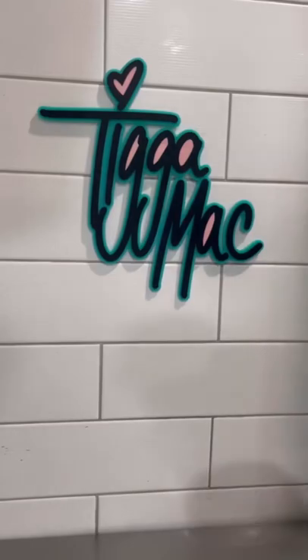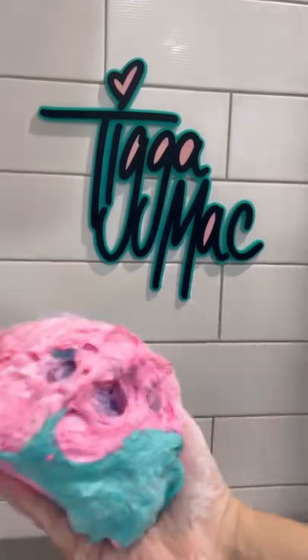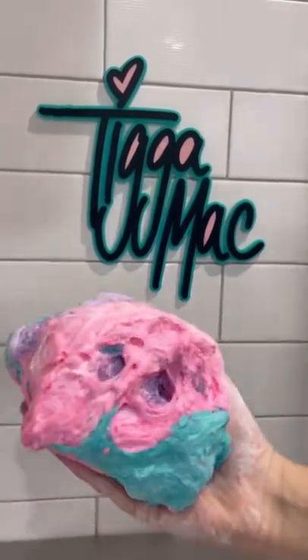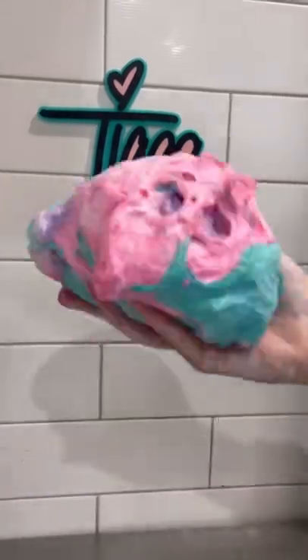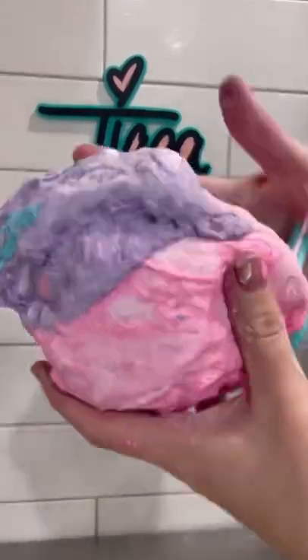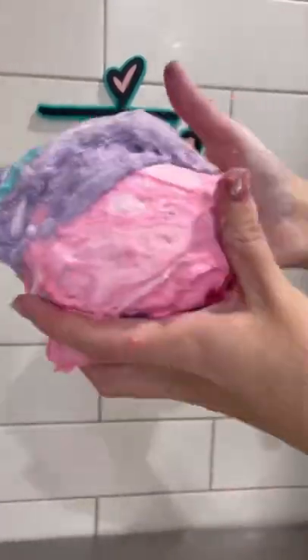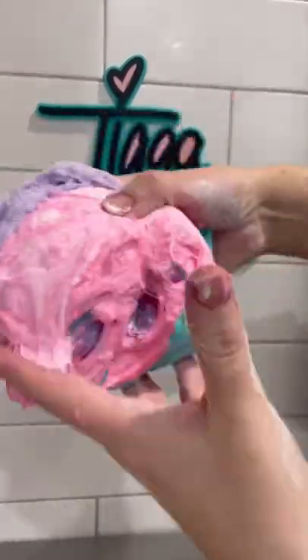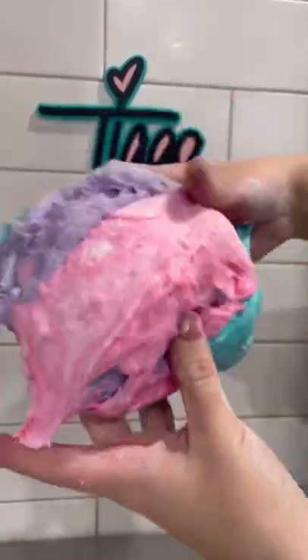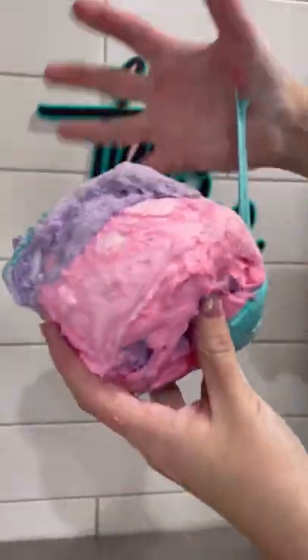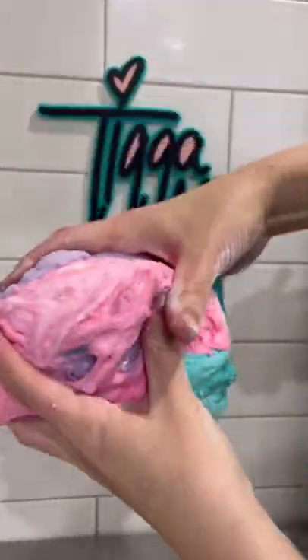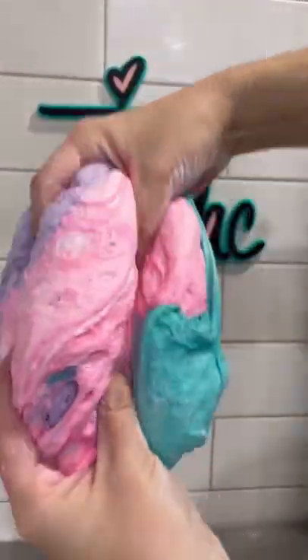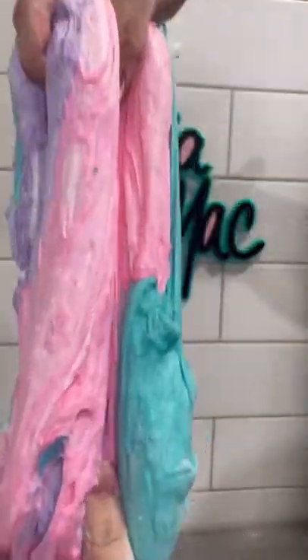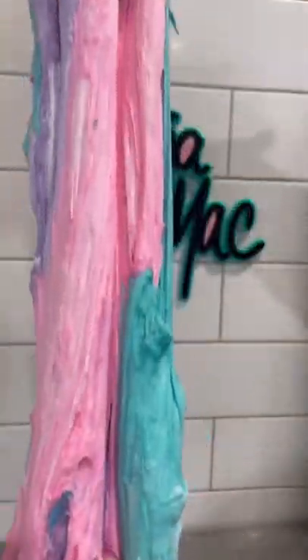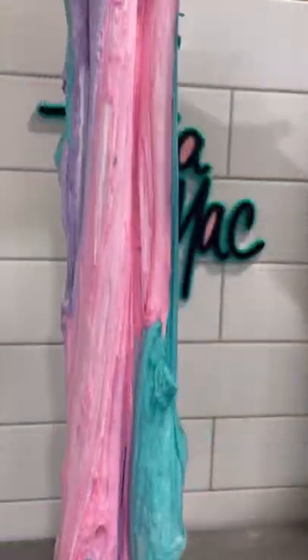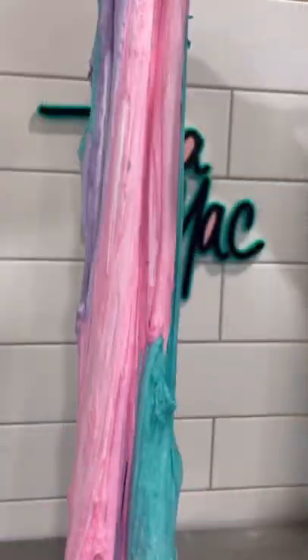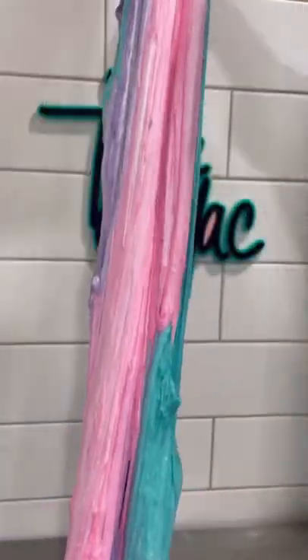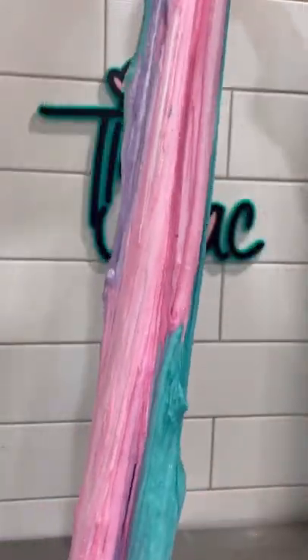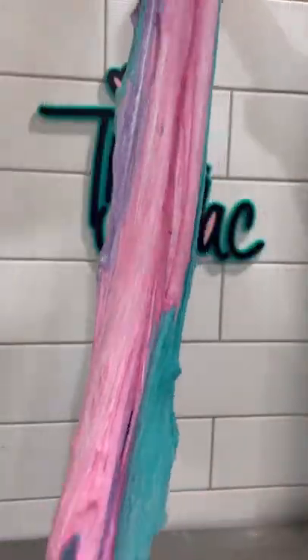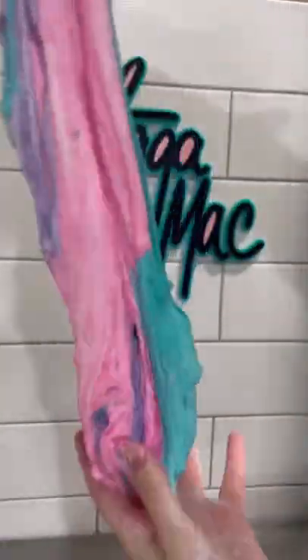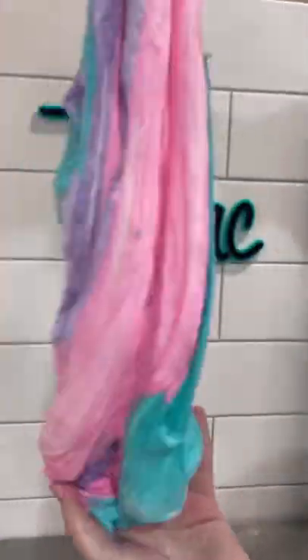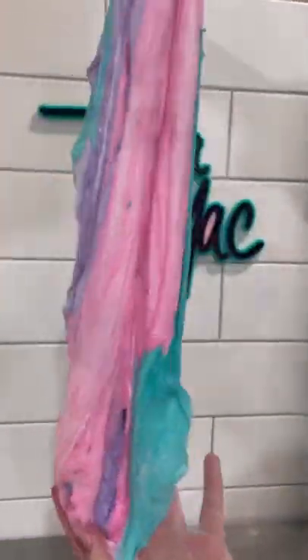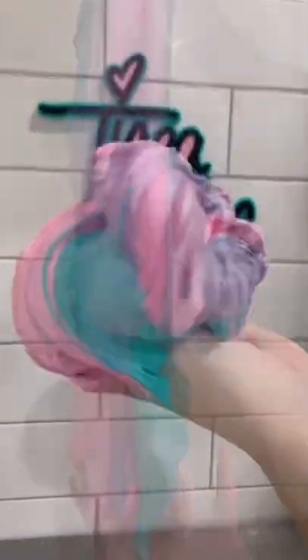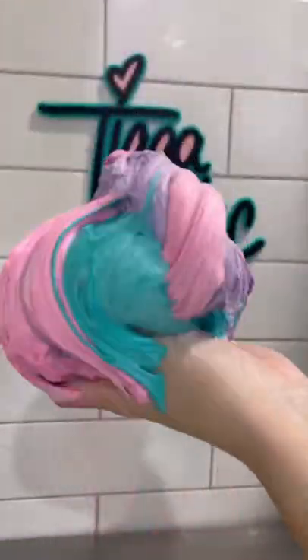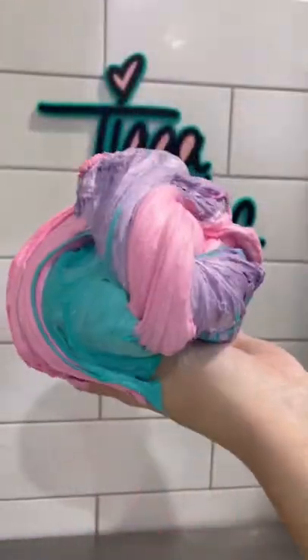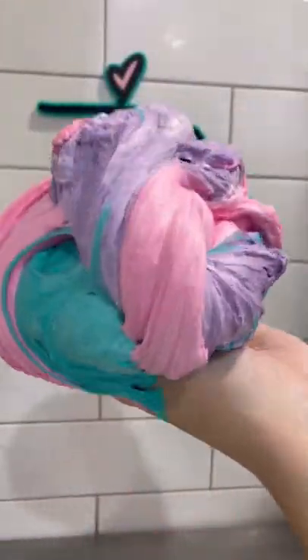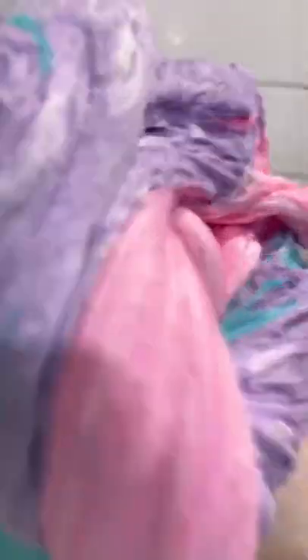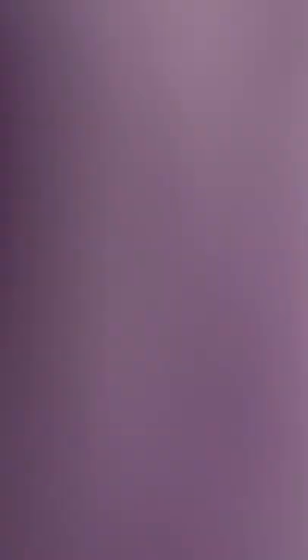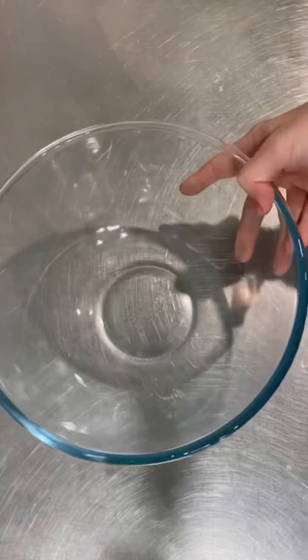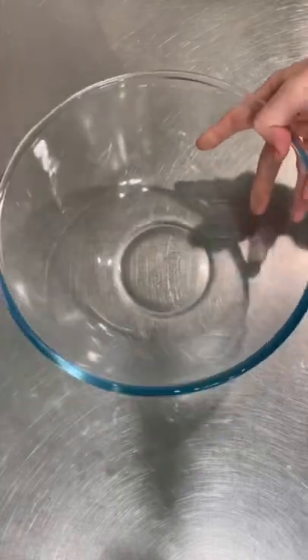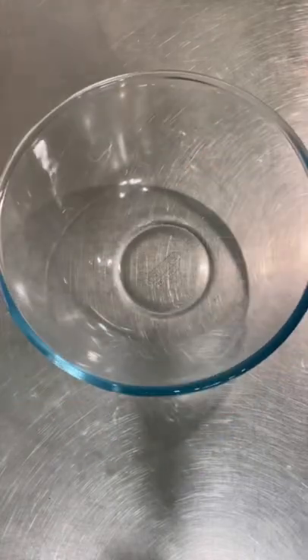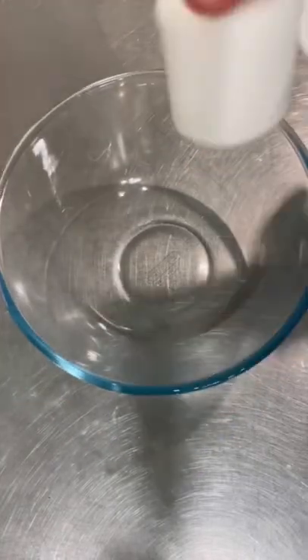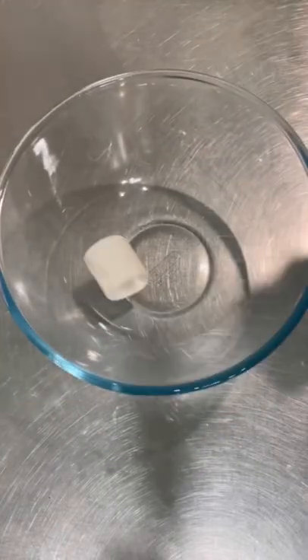Okie dokie guys, how cool is this stuff? It's edible slime and we're going to show you how we made it.